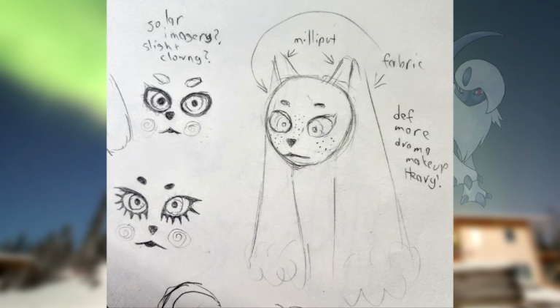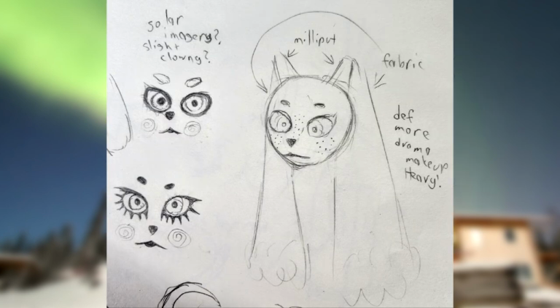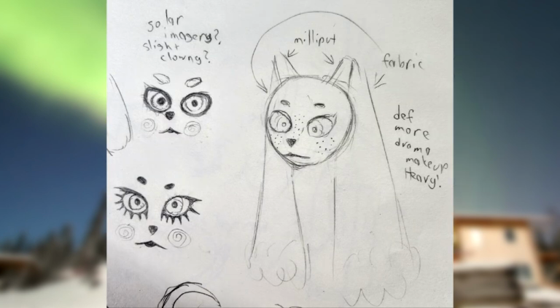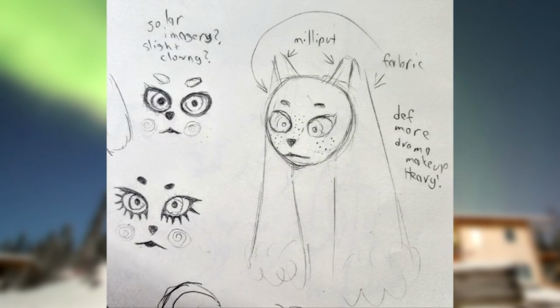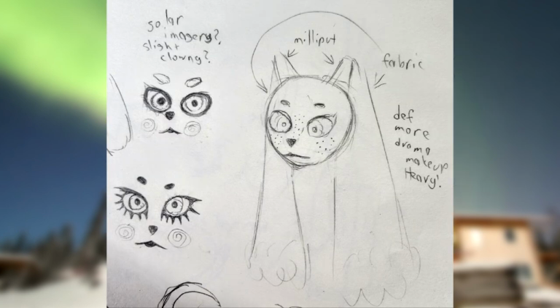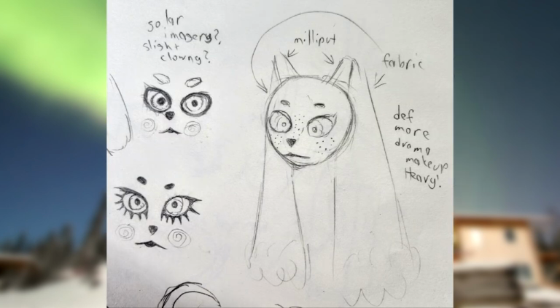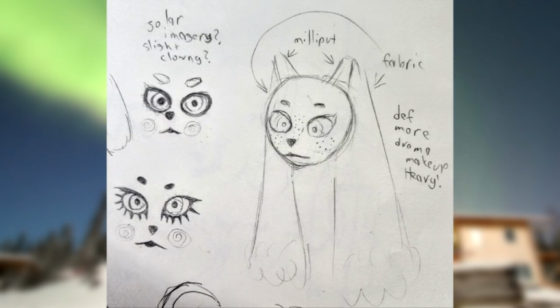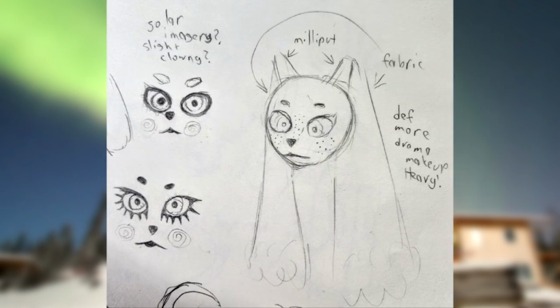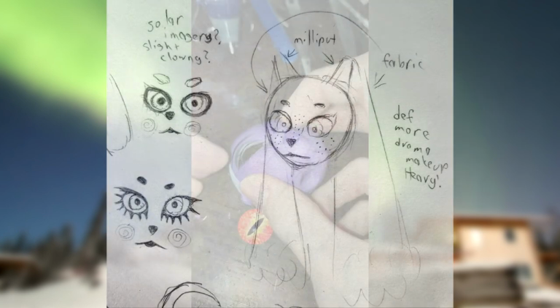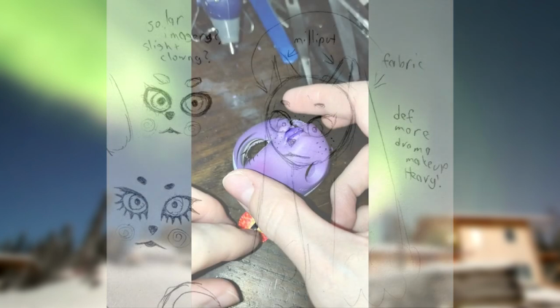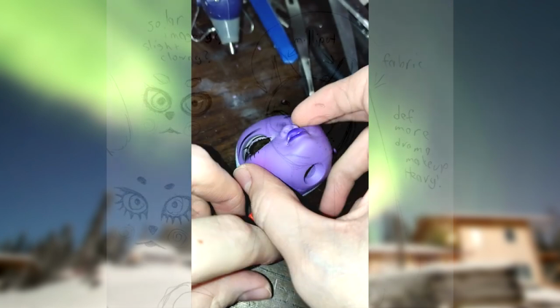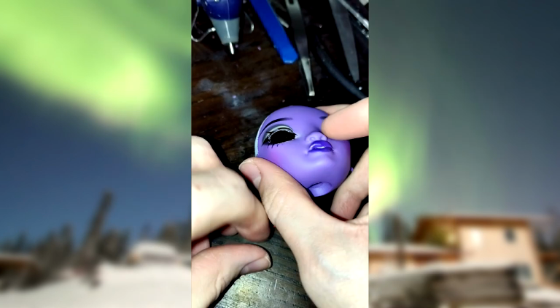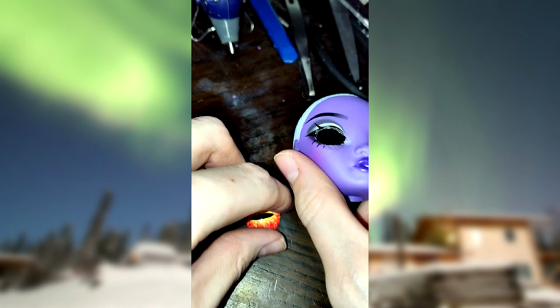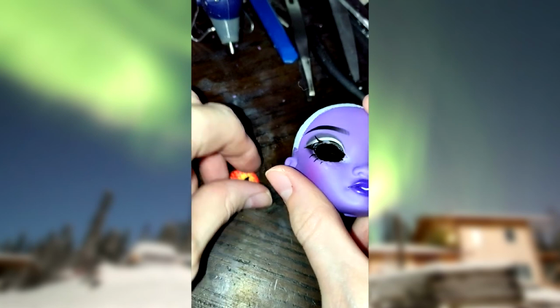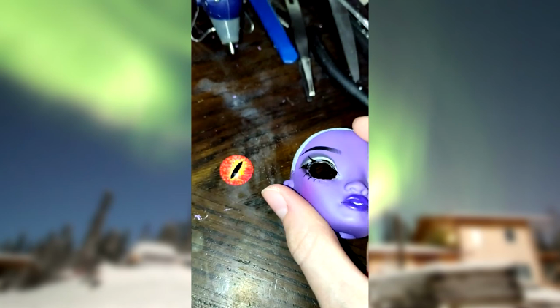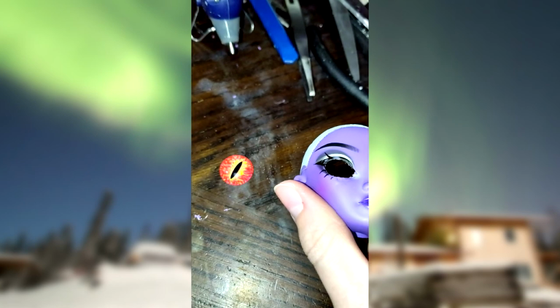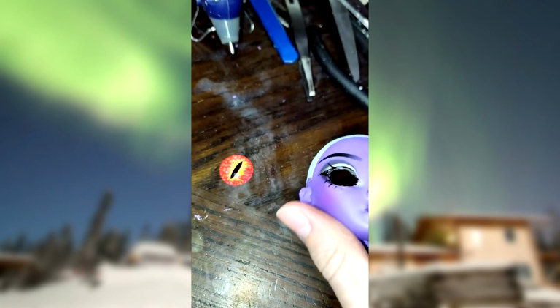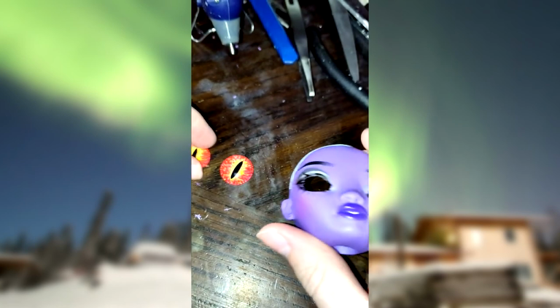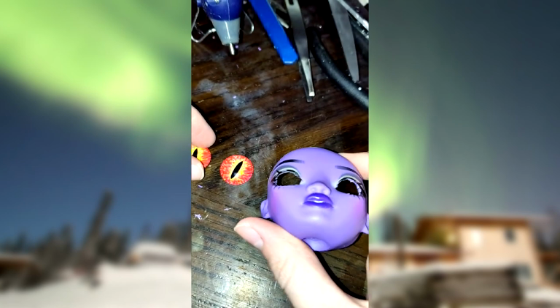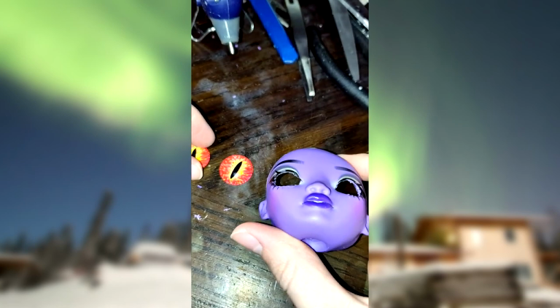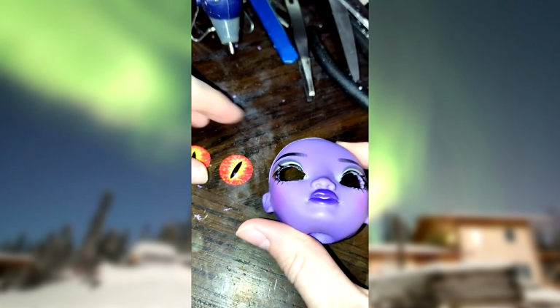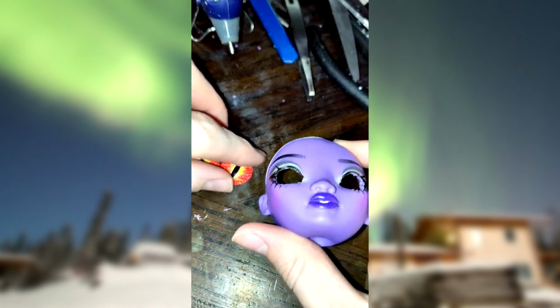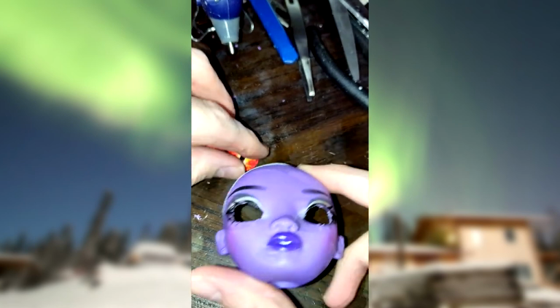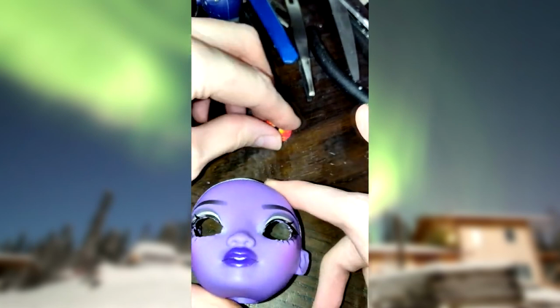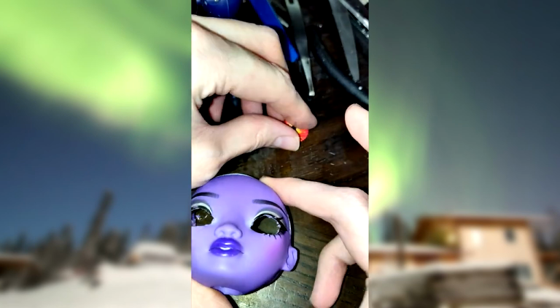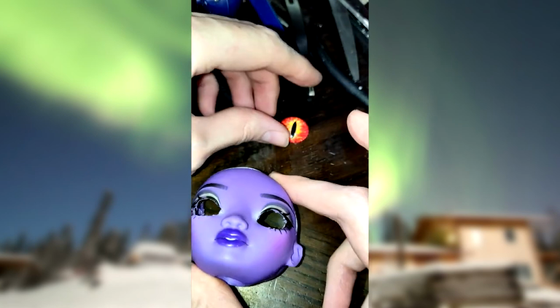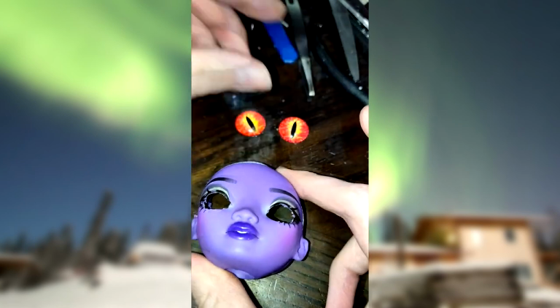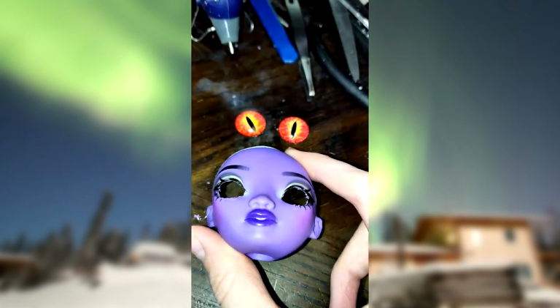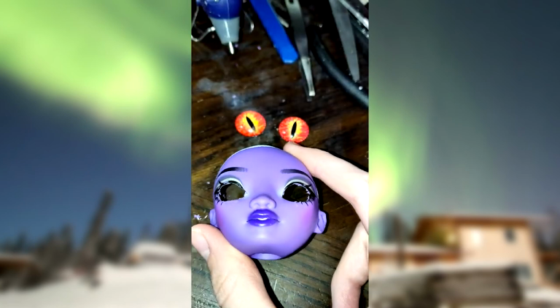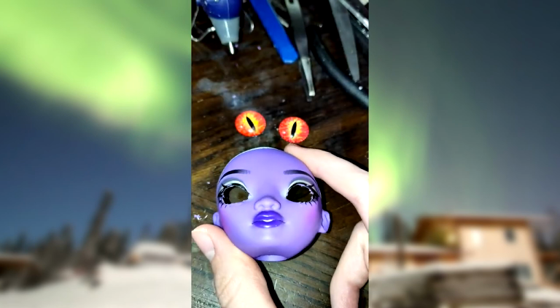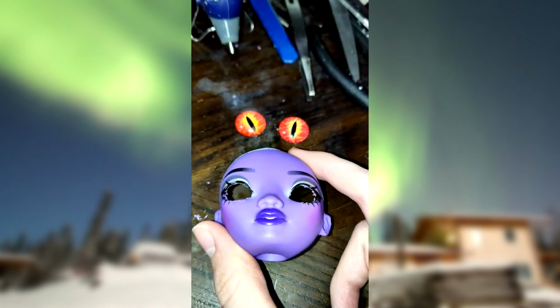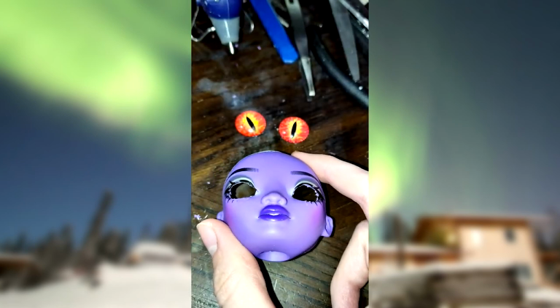The base I'm starting with is a Shadow High Diamant. I have already scalped her and cut out her eyelids.